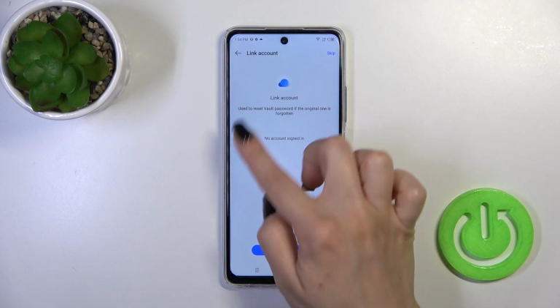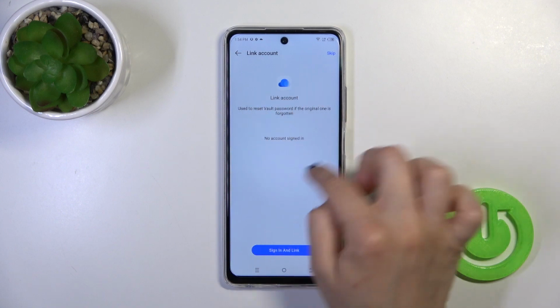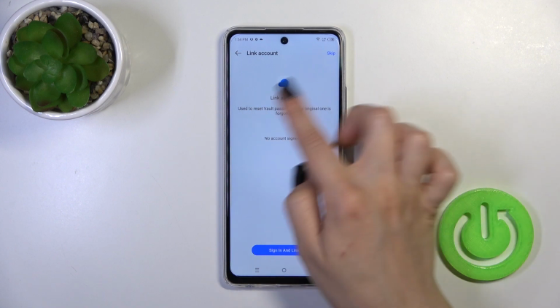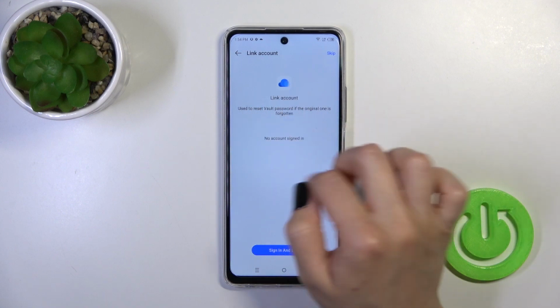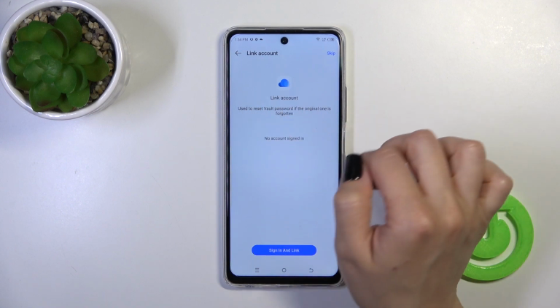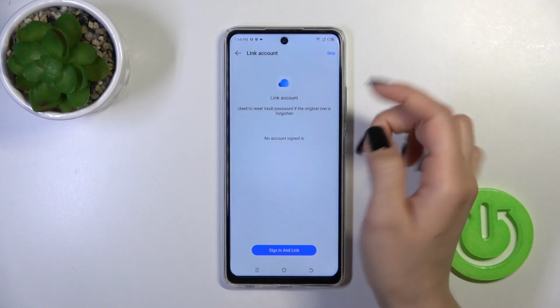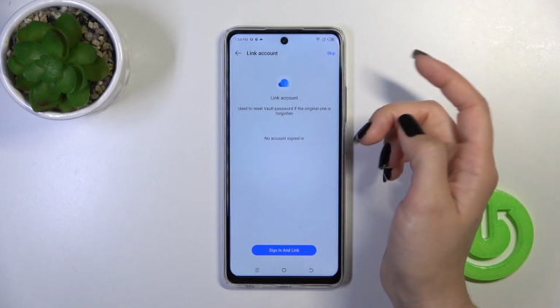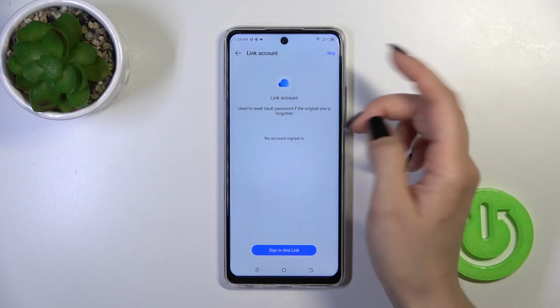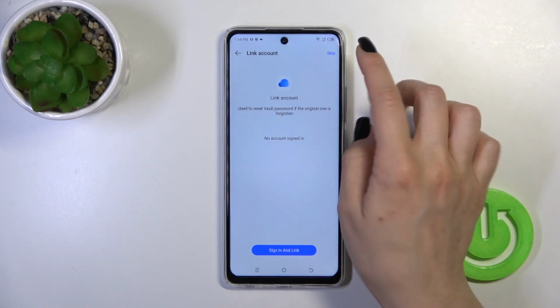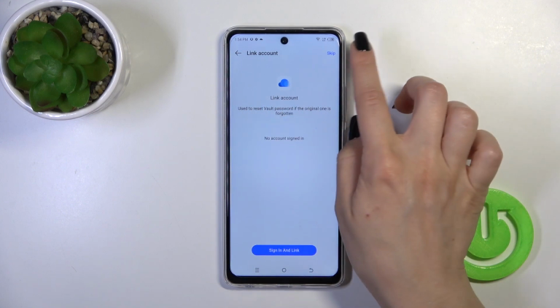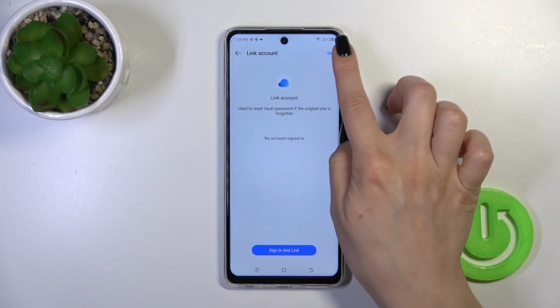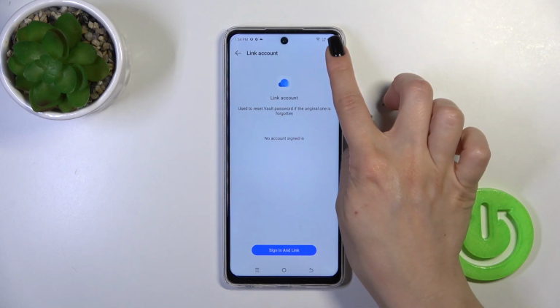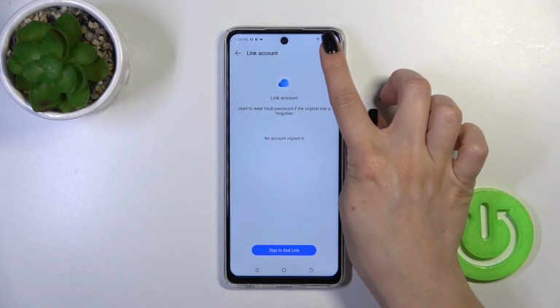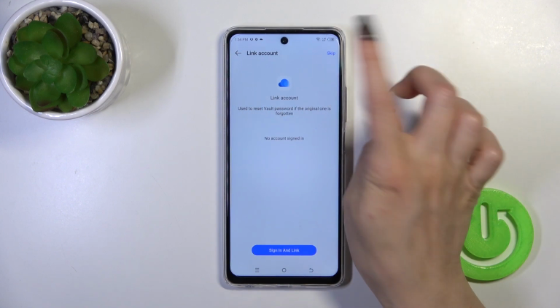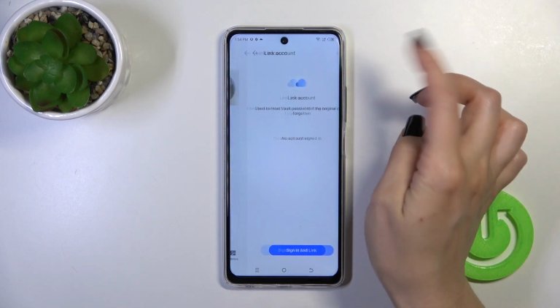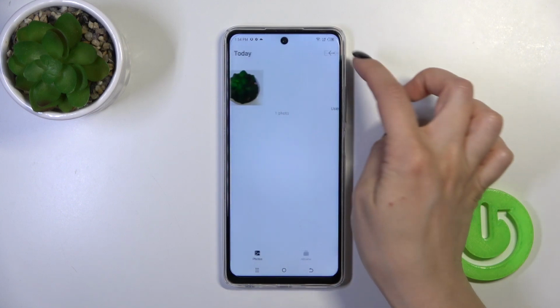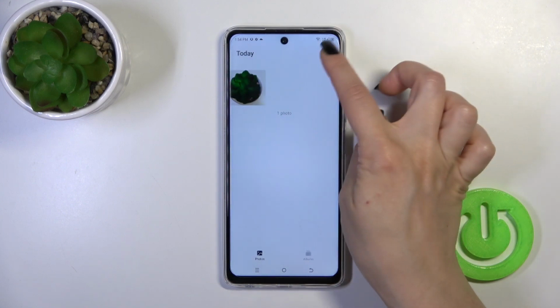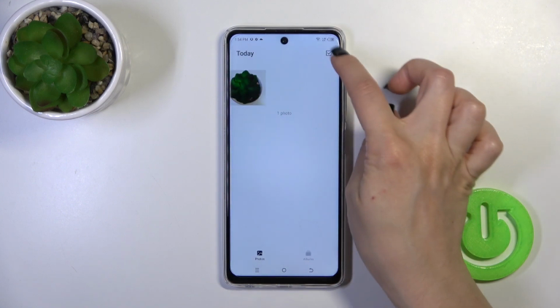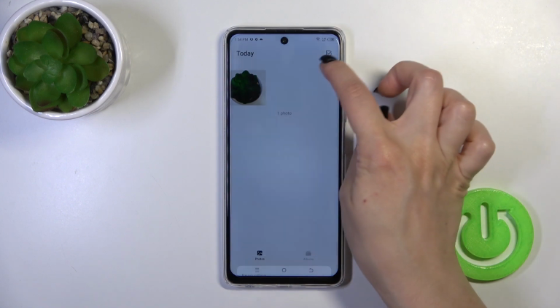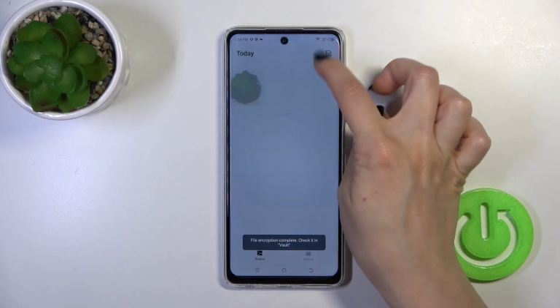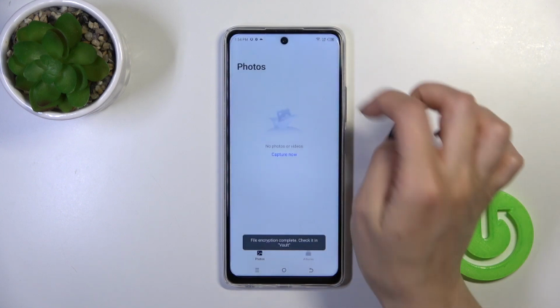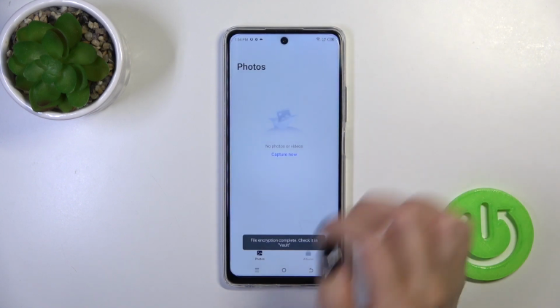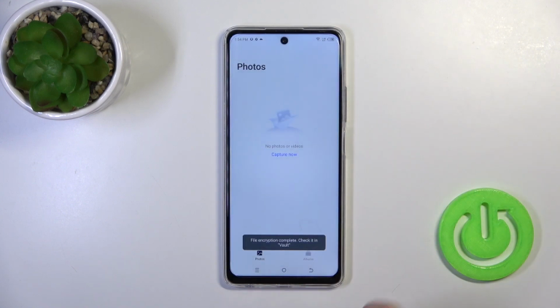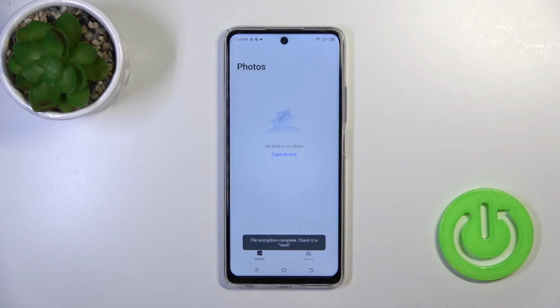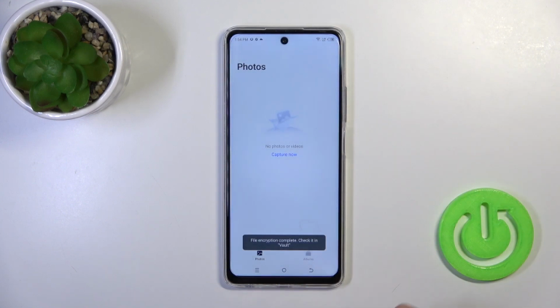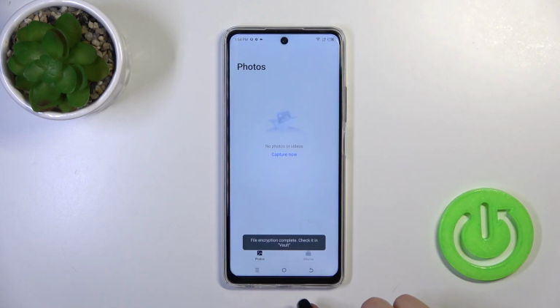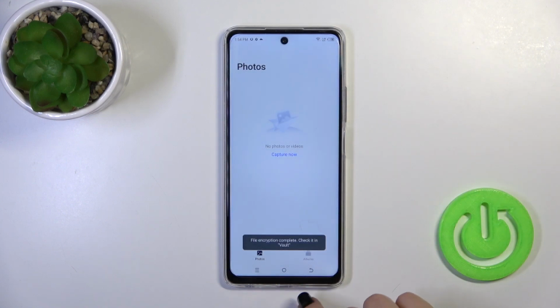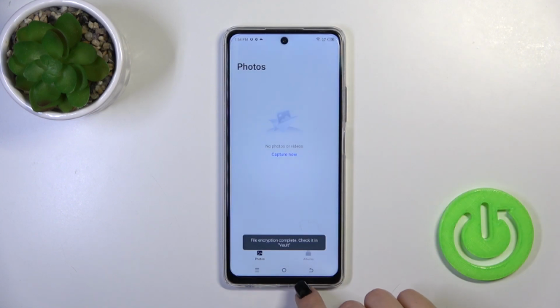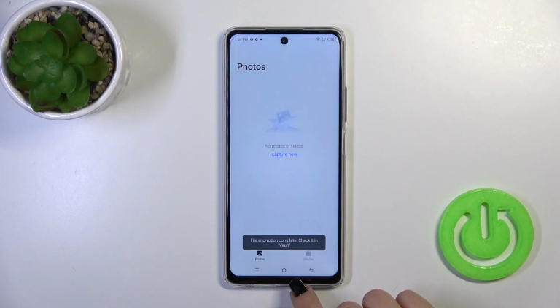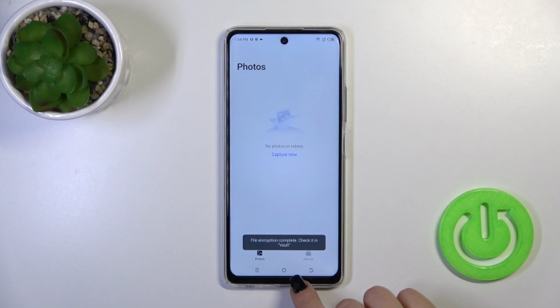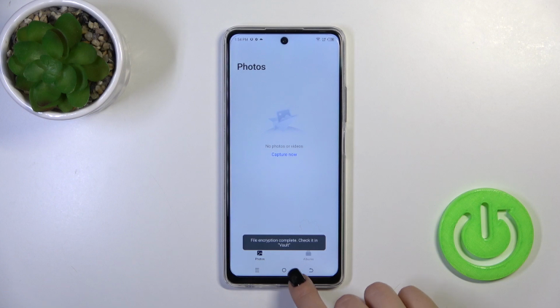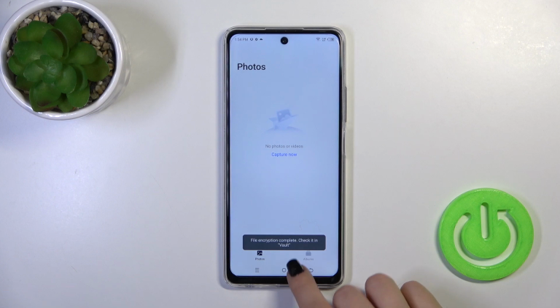You could link your account, but I don't want to do that, so just tap to skip.